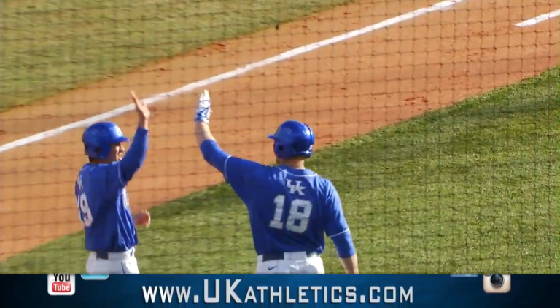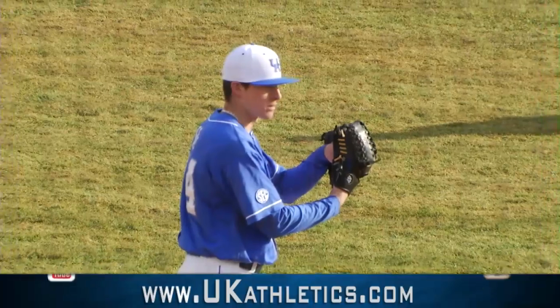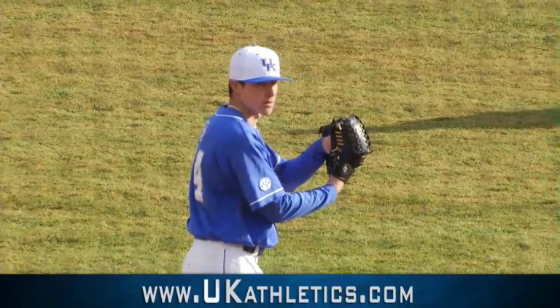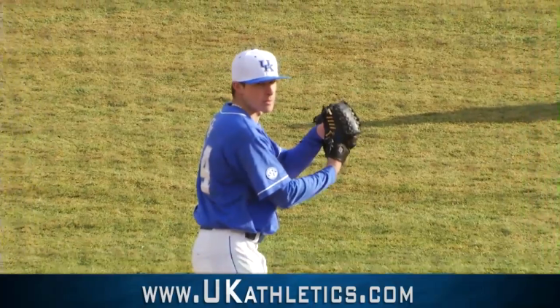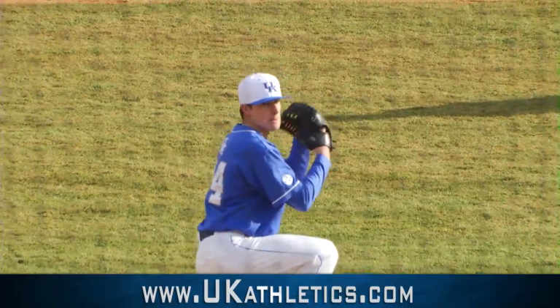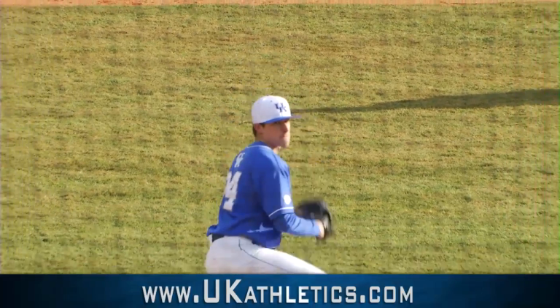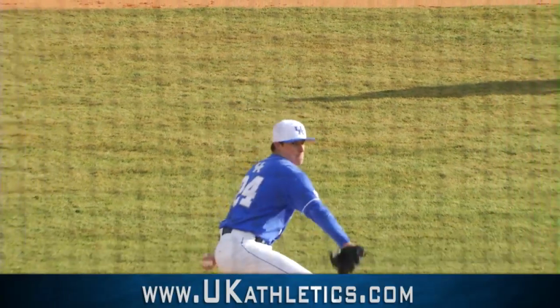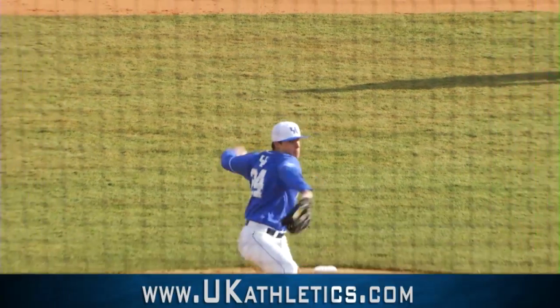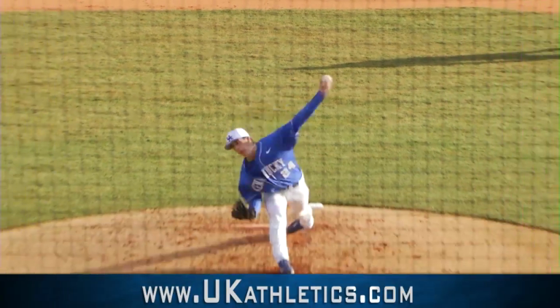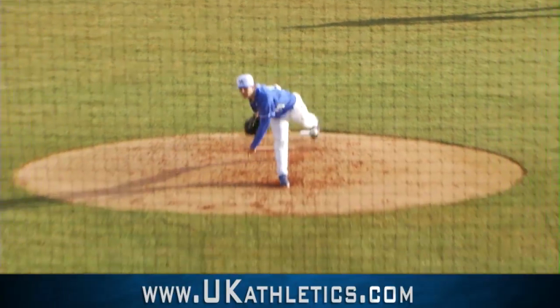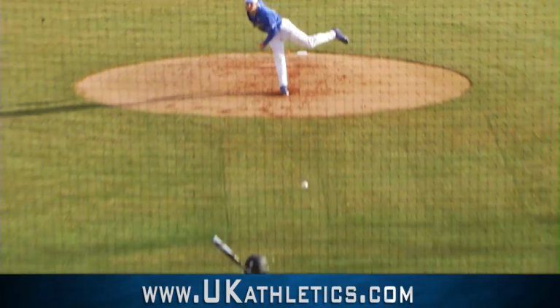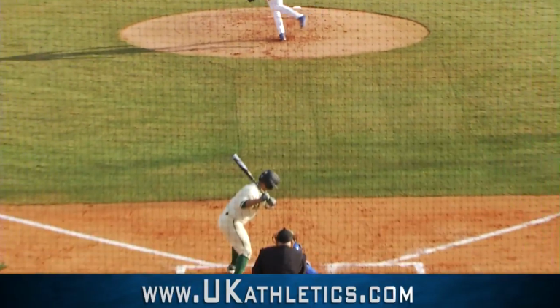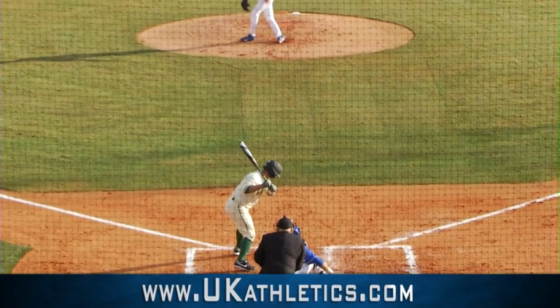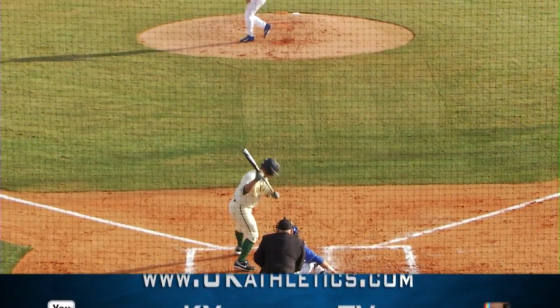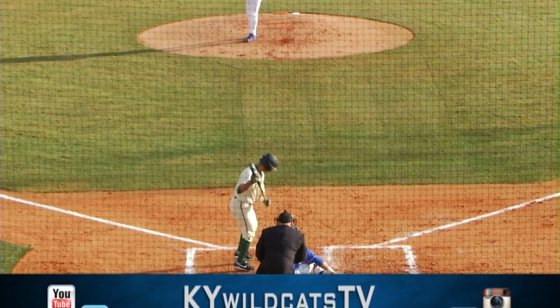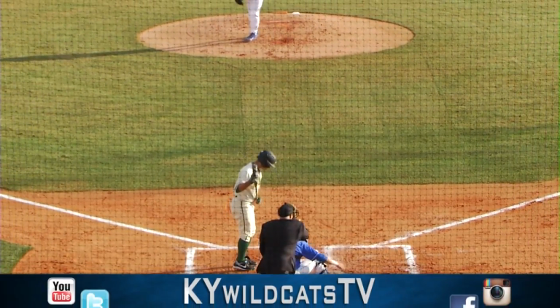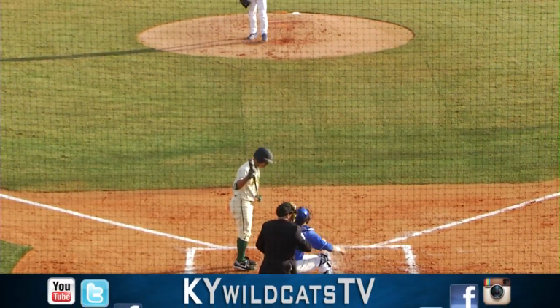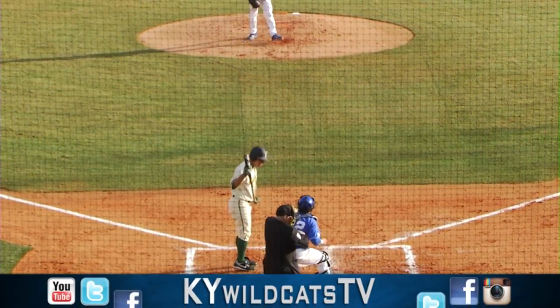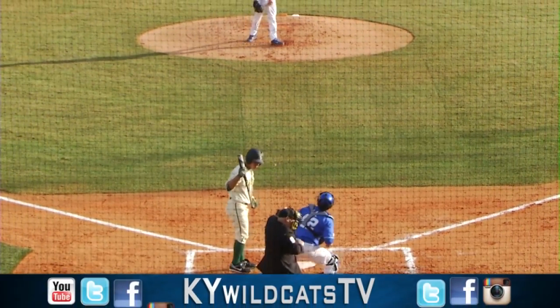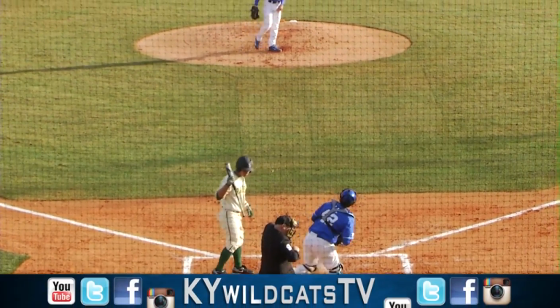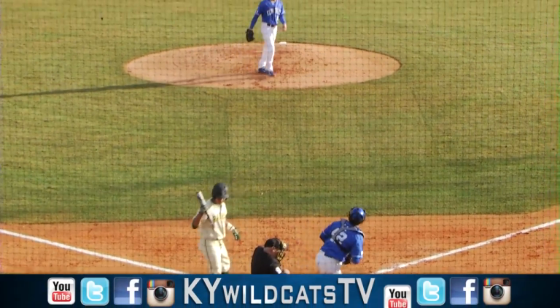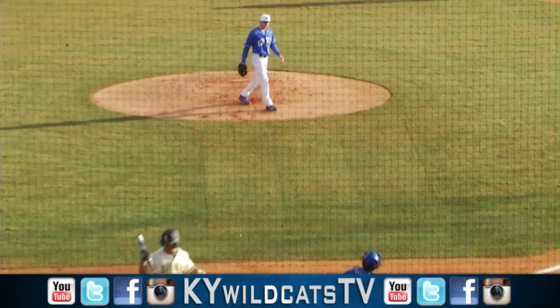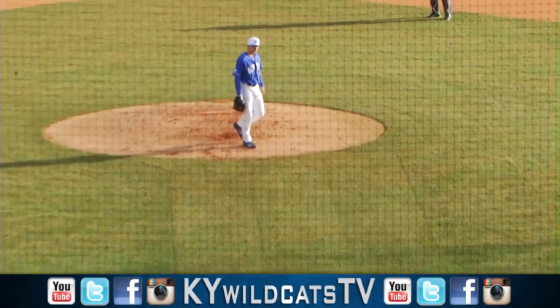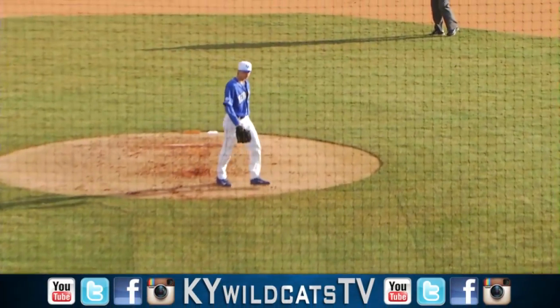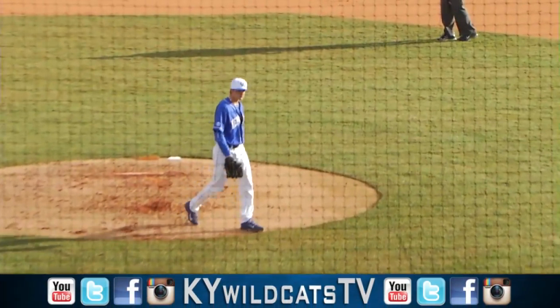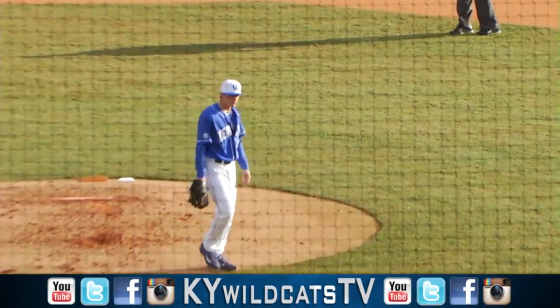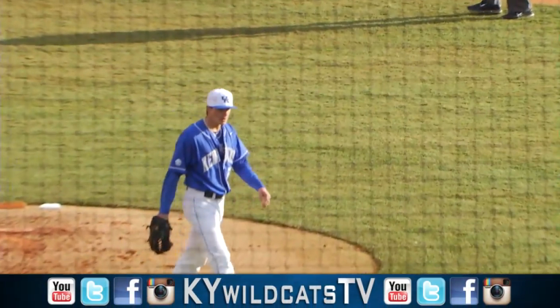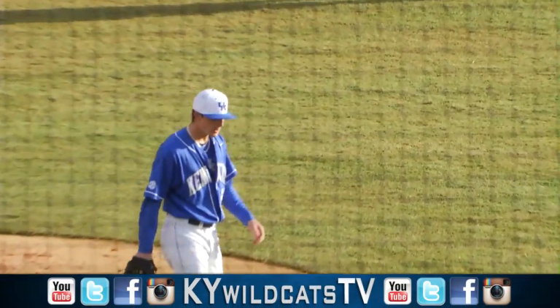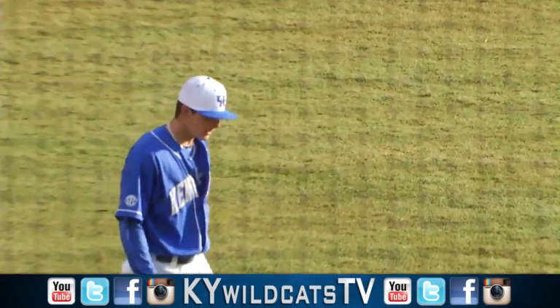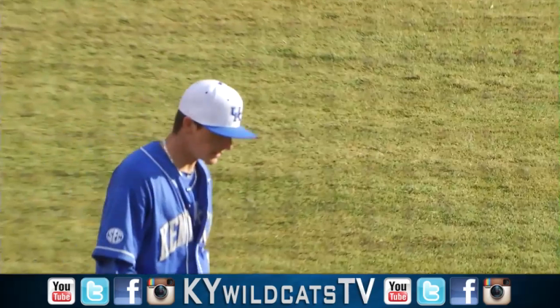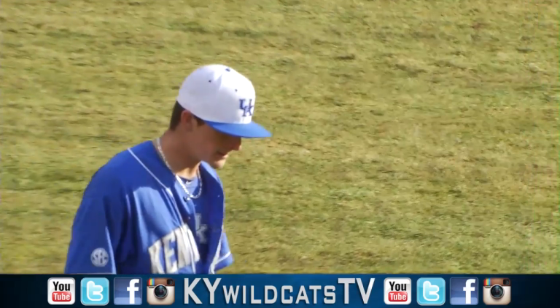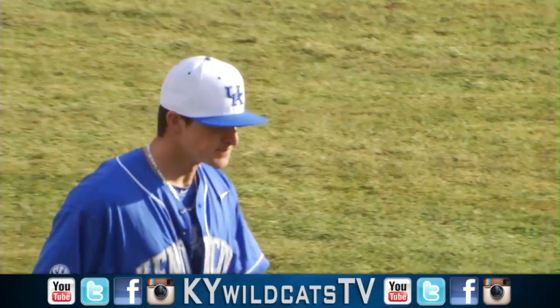This is Wright State Club. Here's the 0-2 pitch — curveball called strike three, and the side retires.